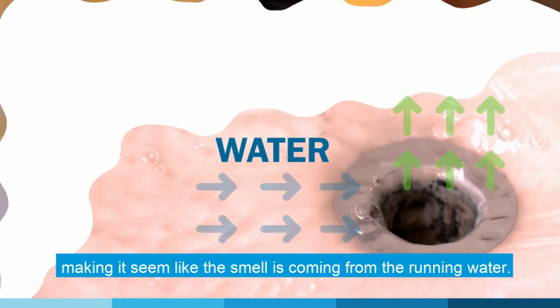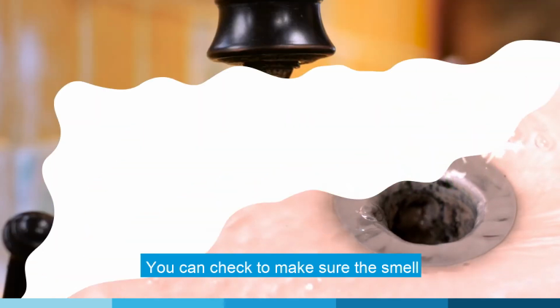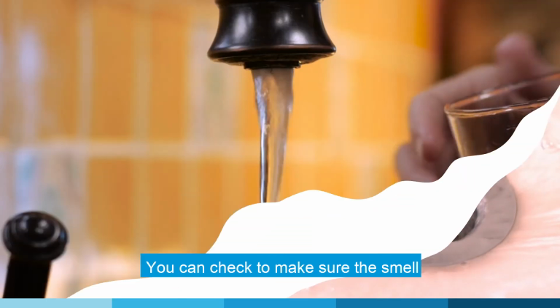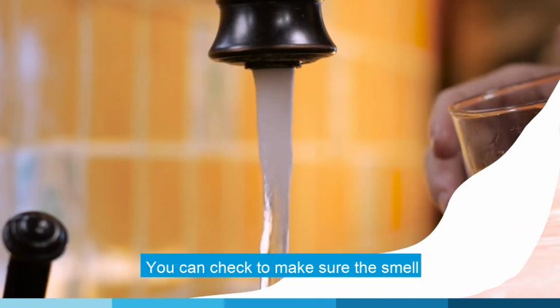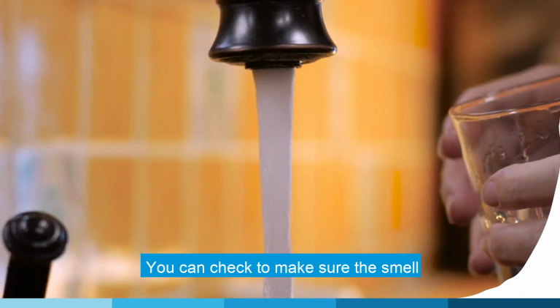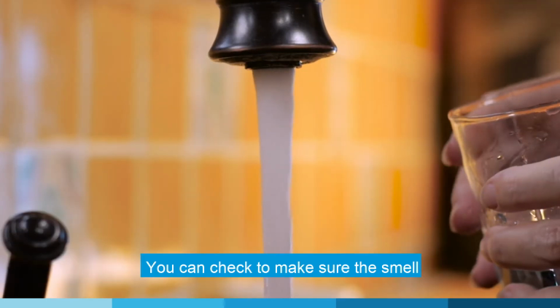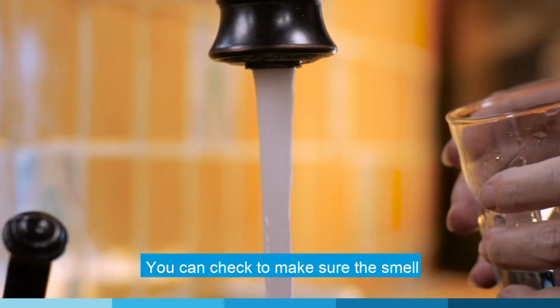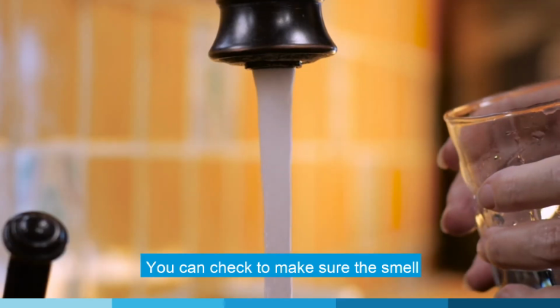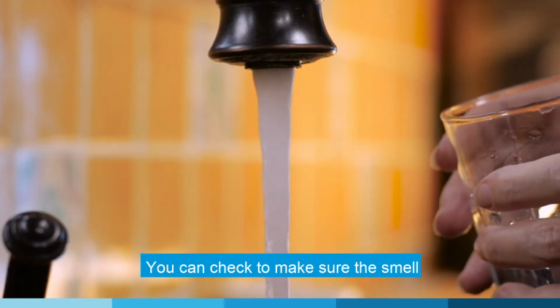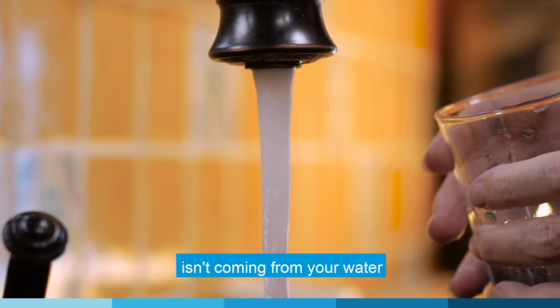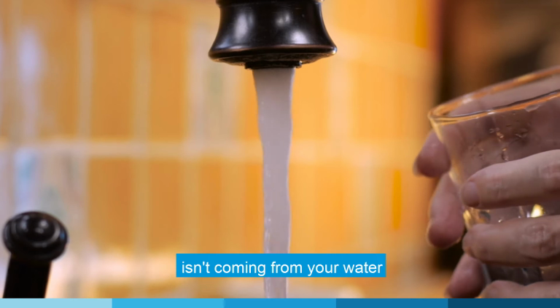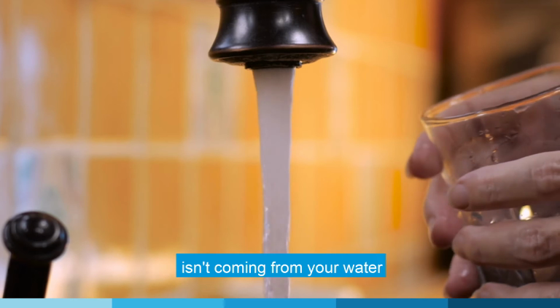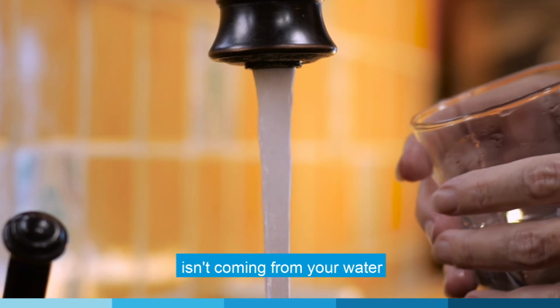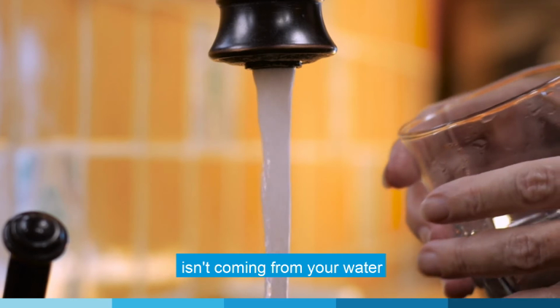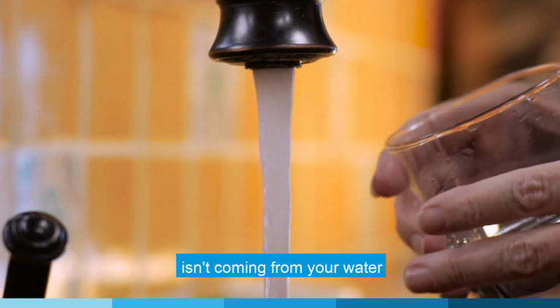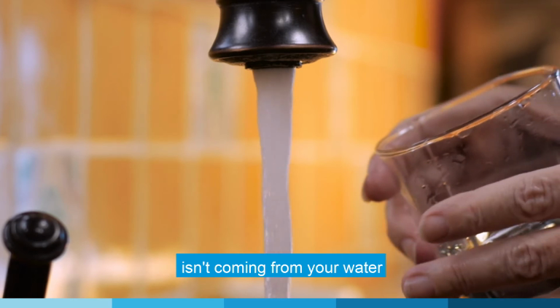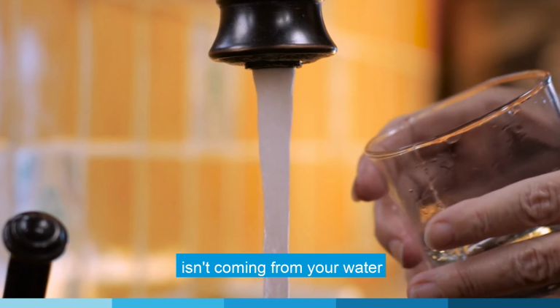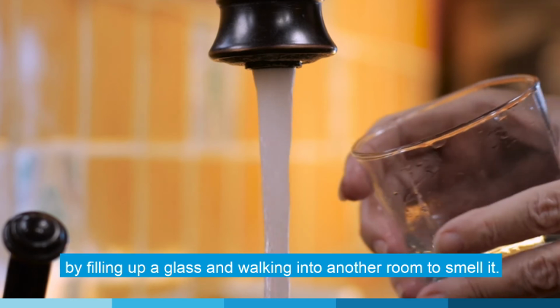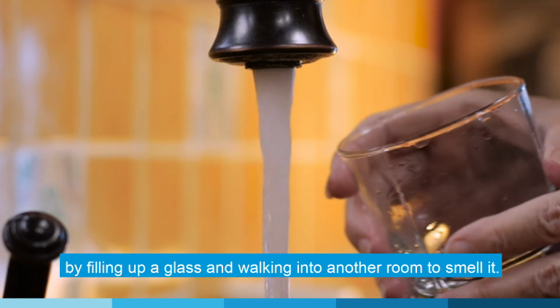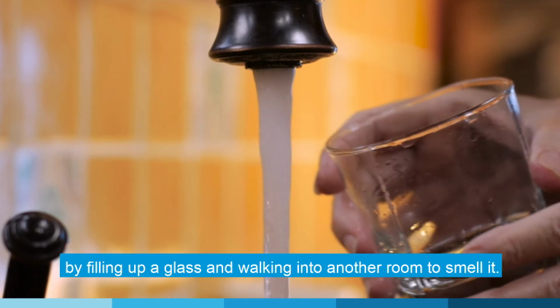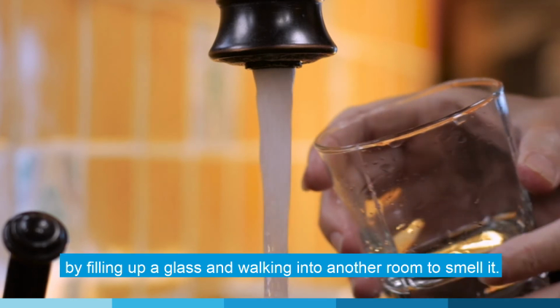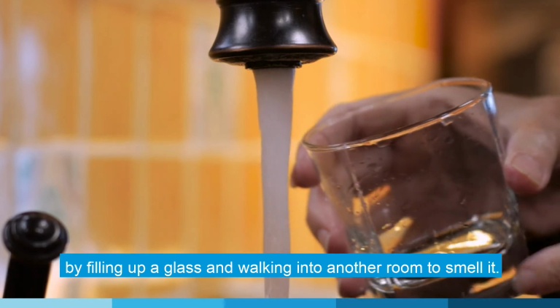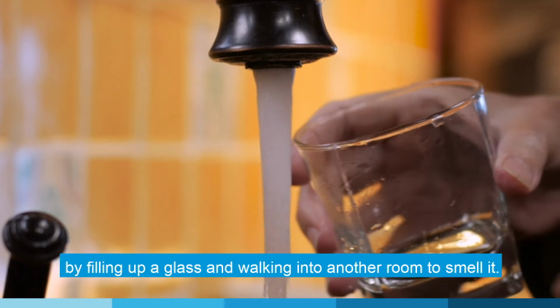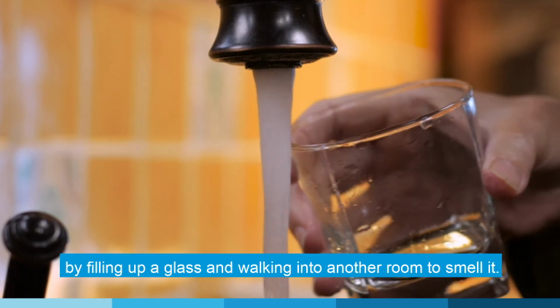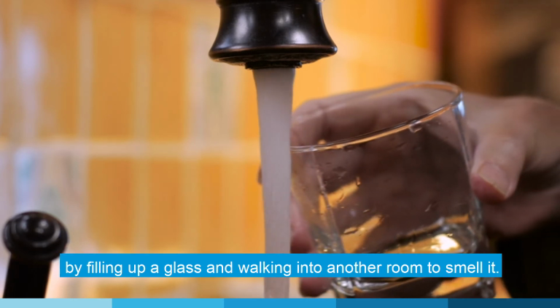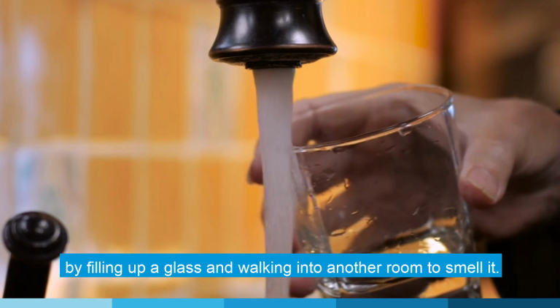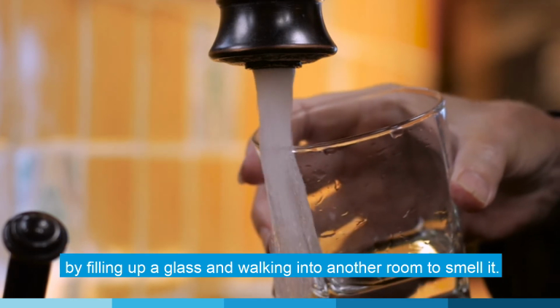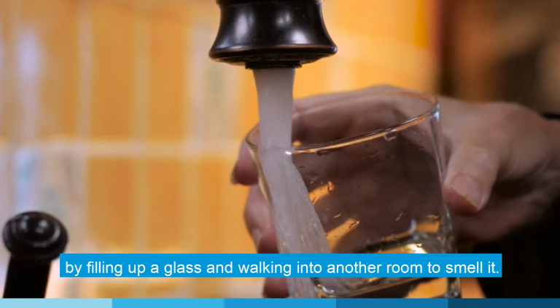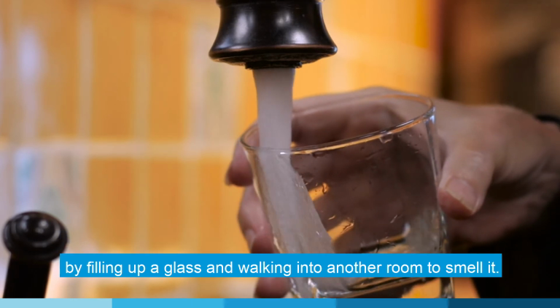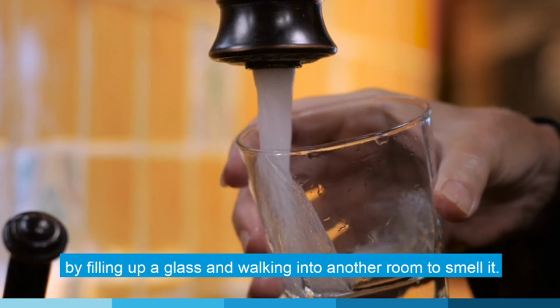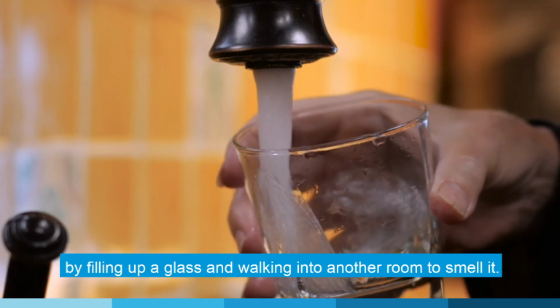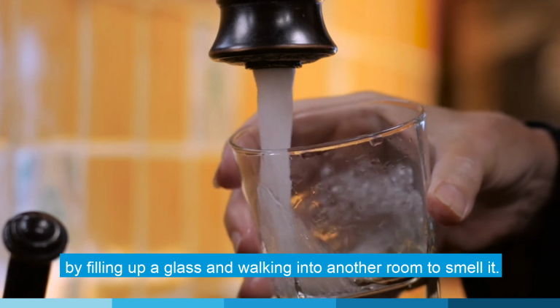You can check to make sure the smell isn't coming from your water by filling up a glass and walking into another room to smell it.